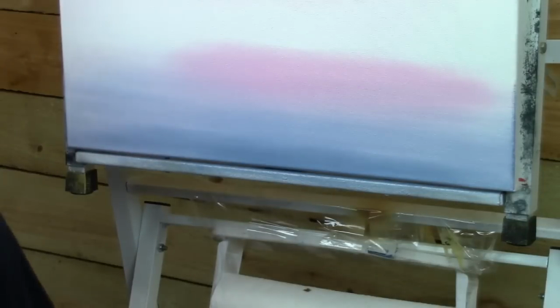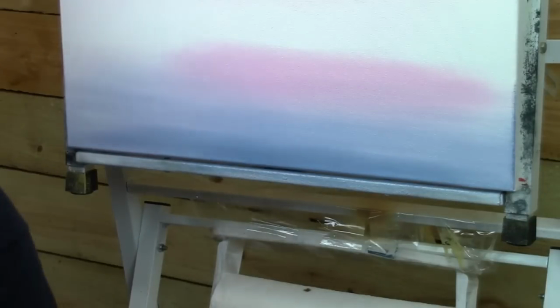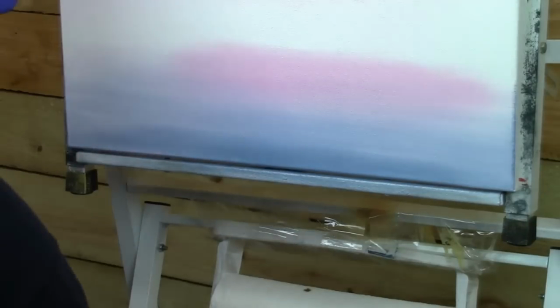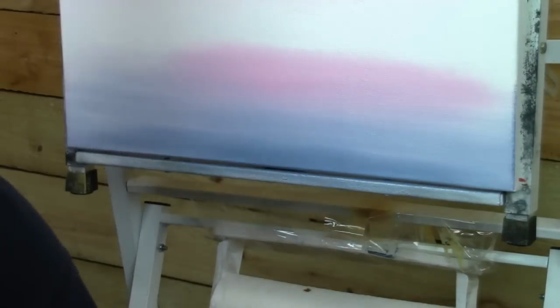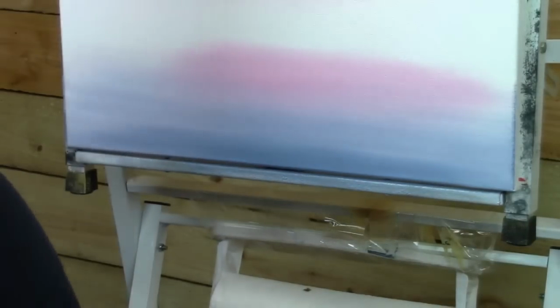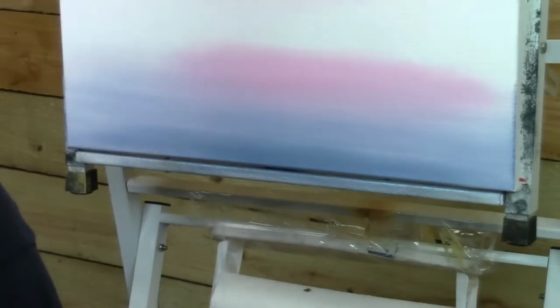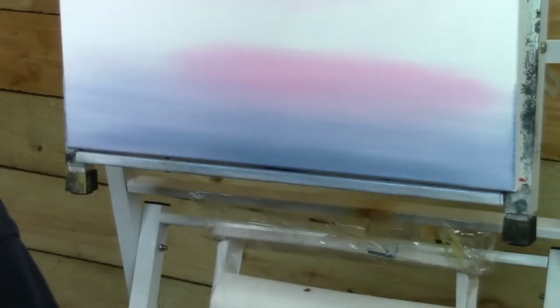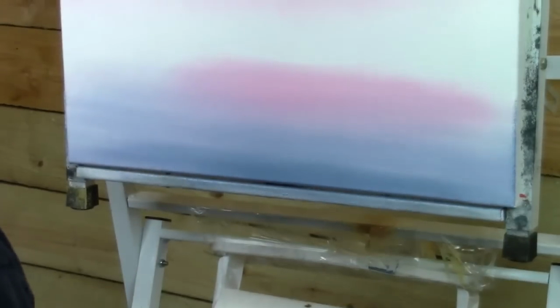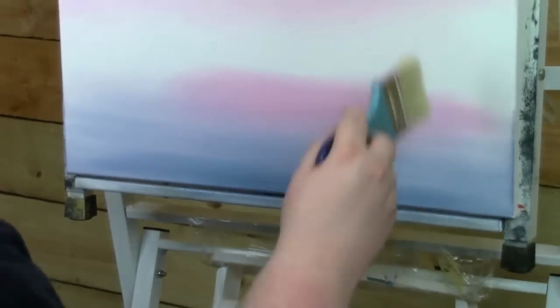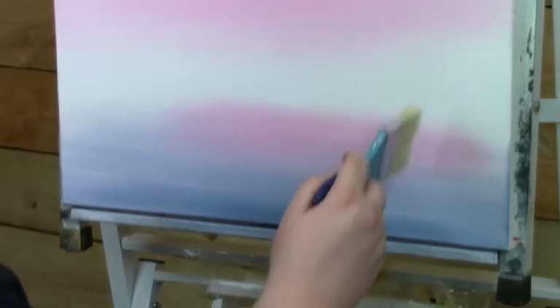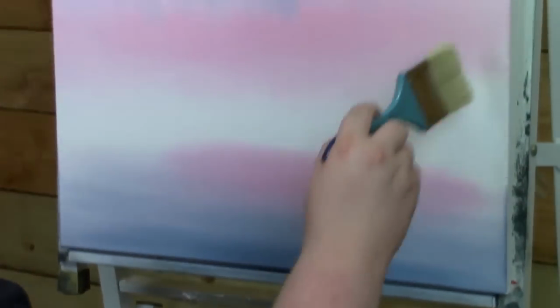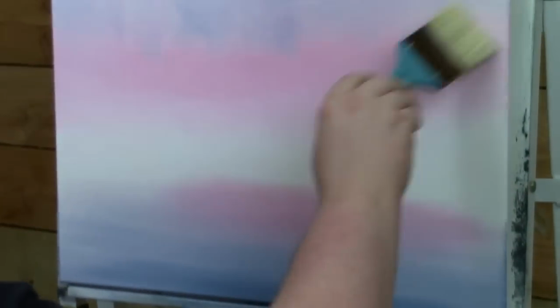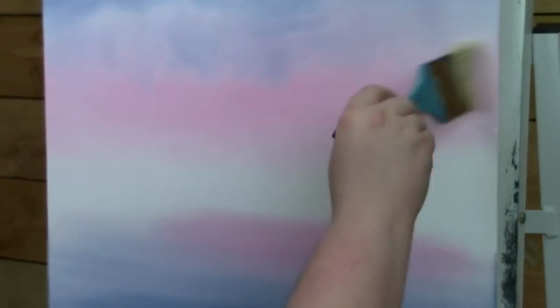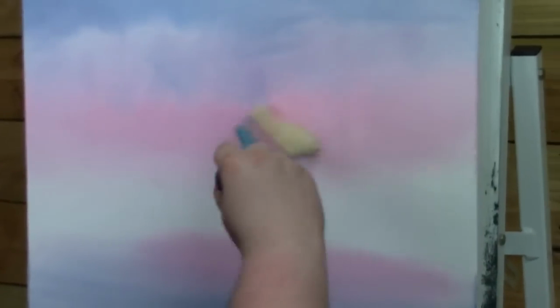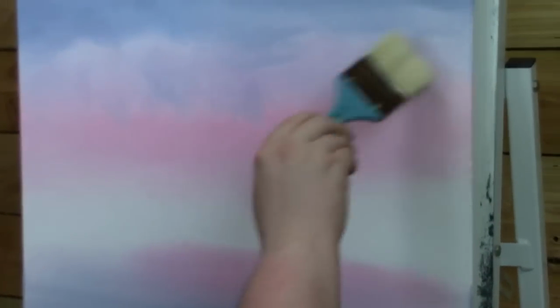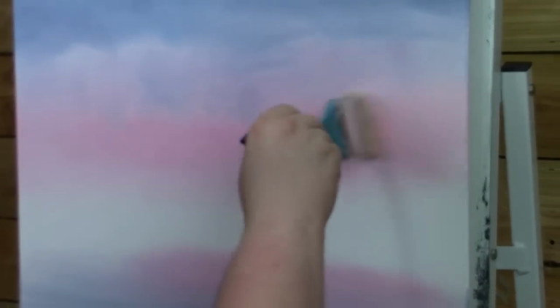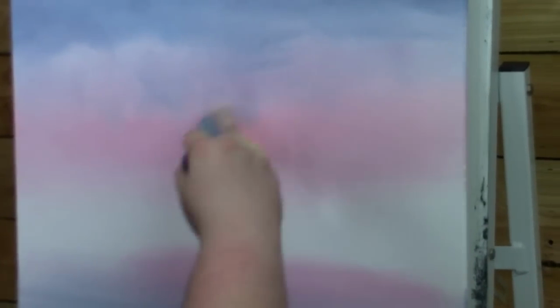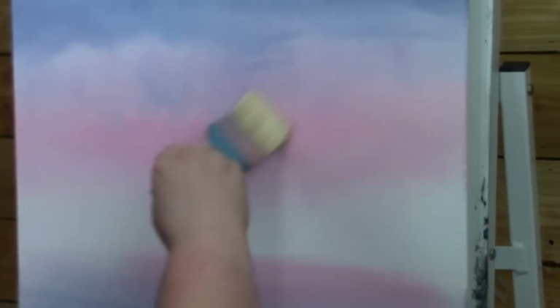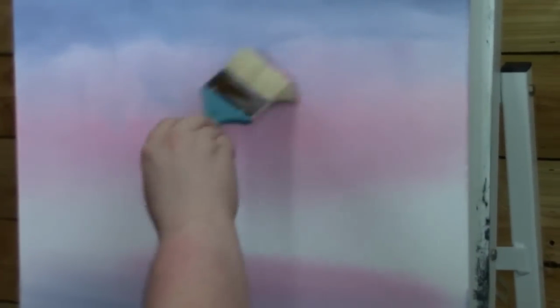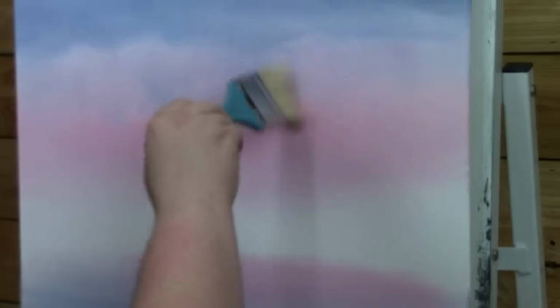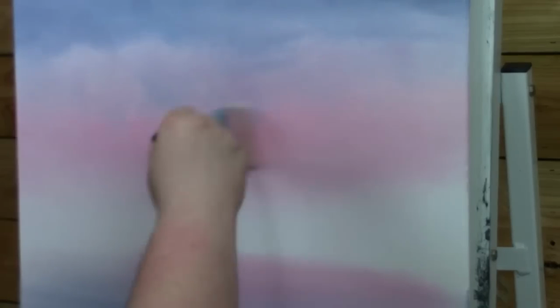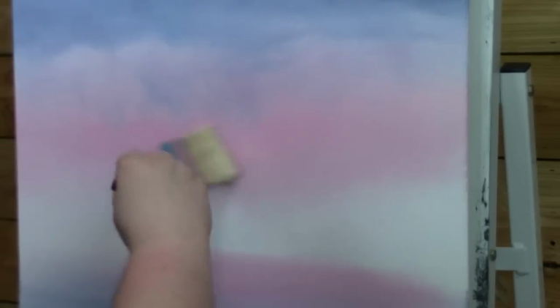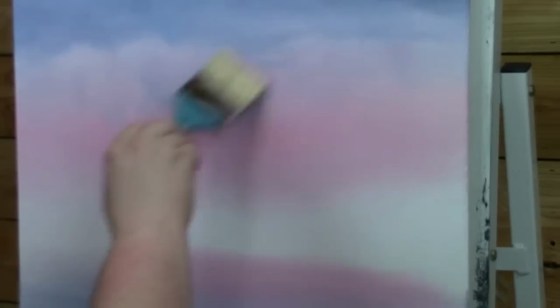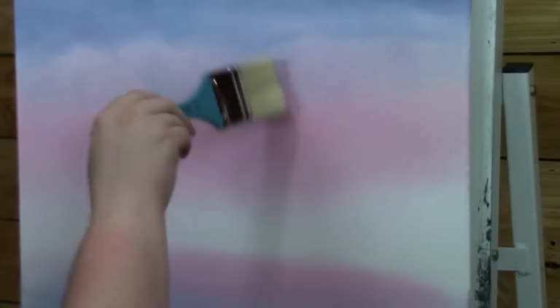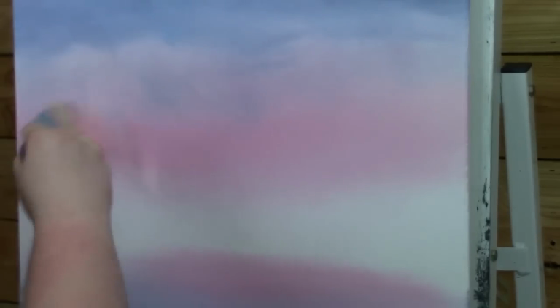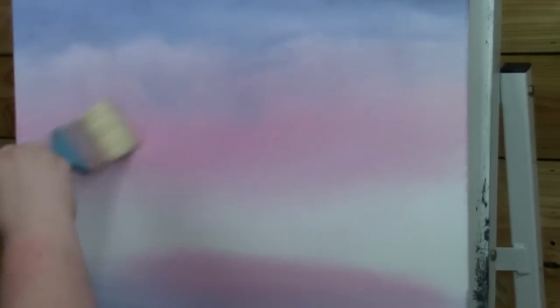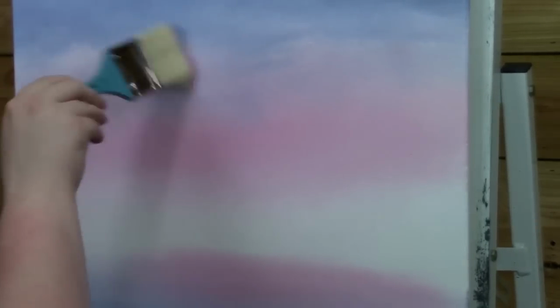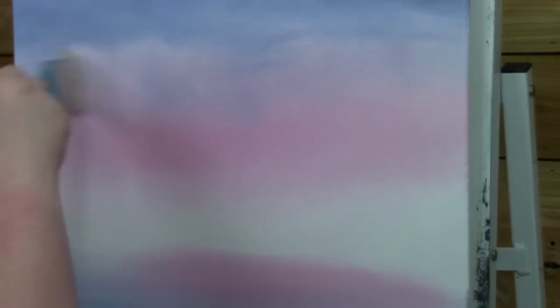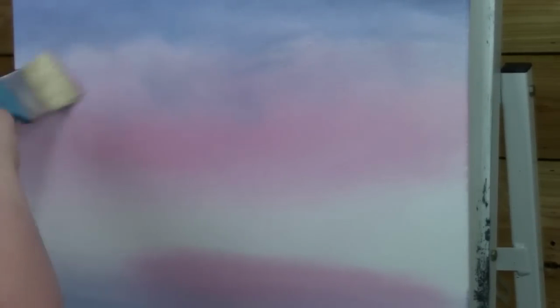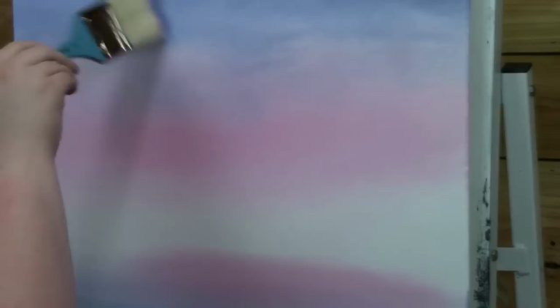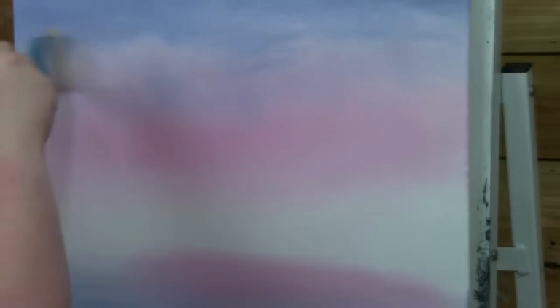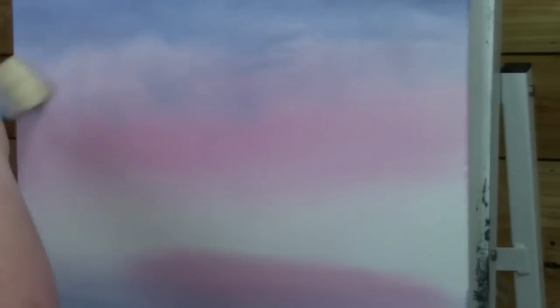Then I'm going to grab another clean, dry 2½ inch brush and just blend everything together.